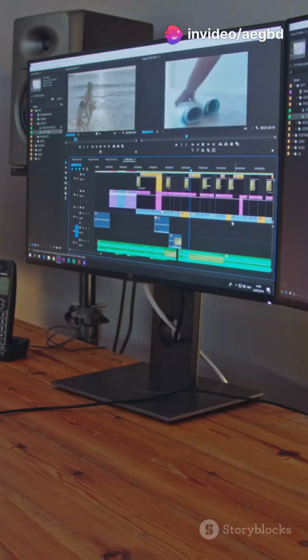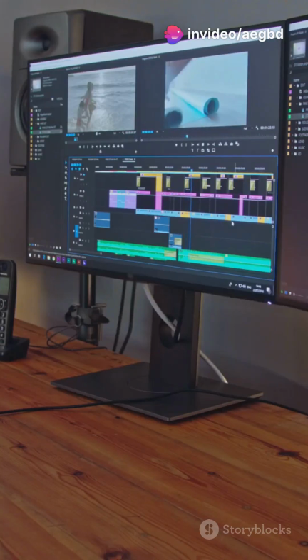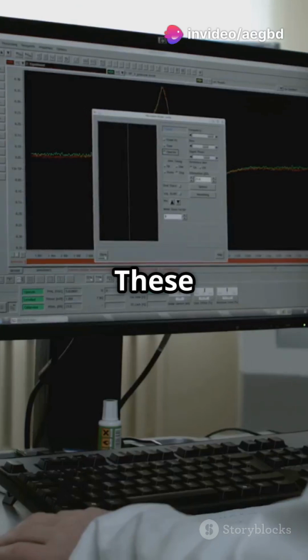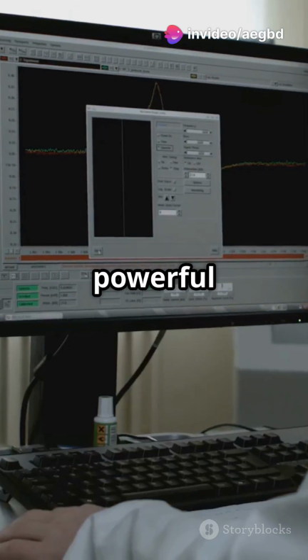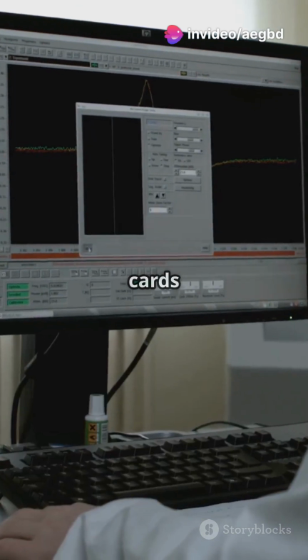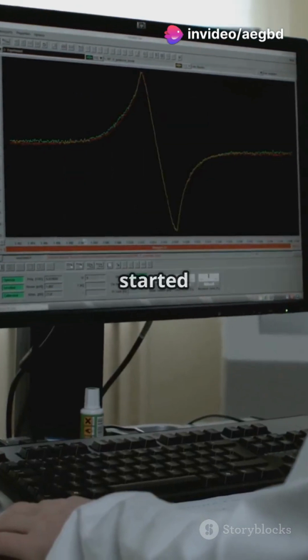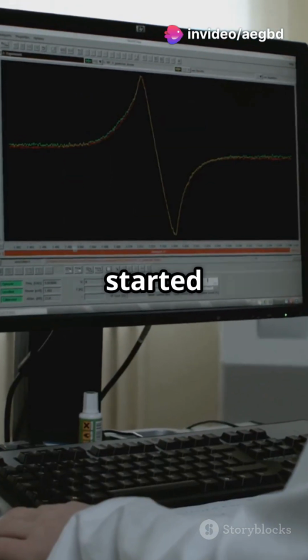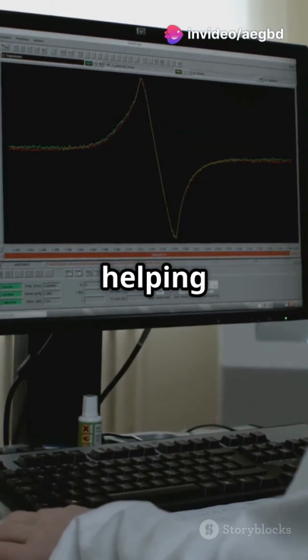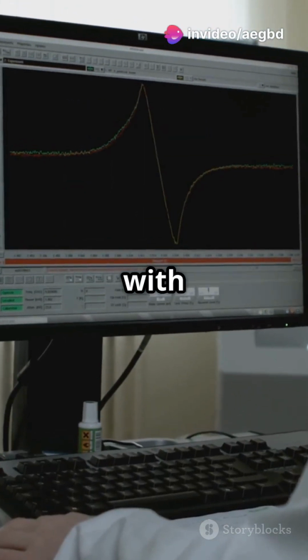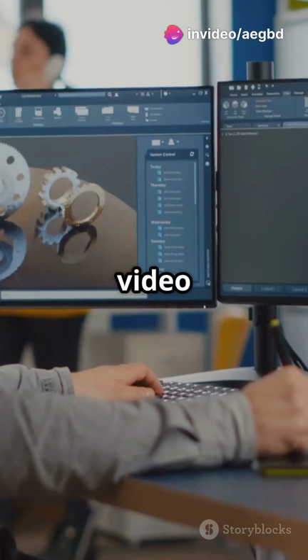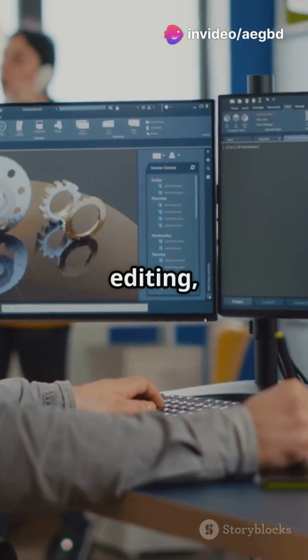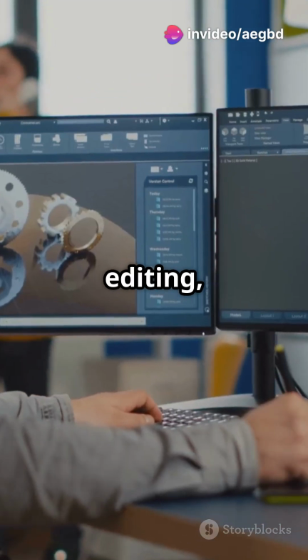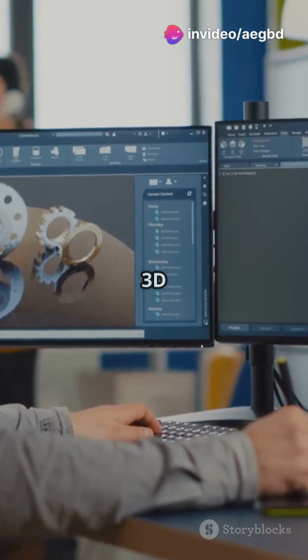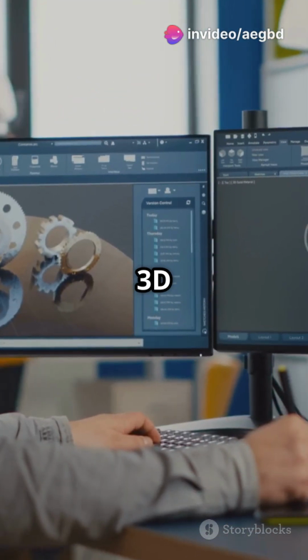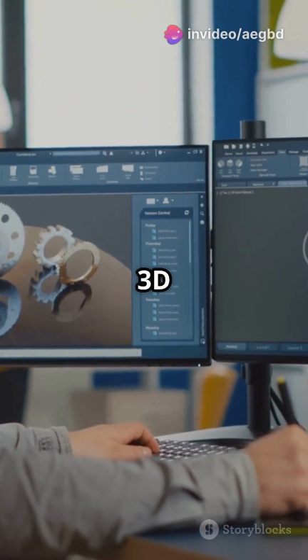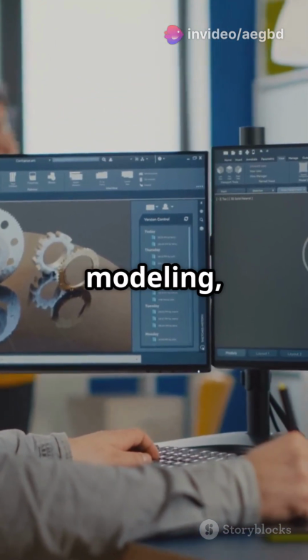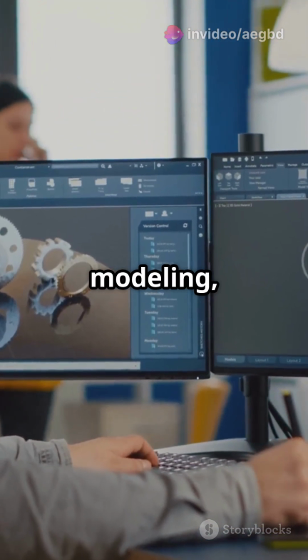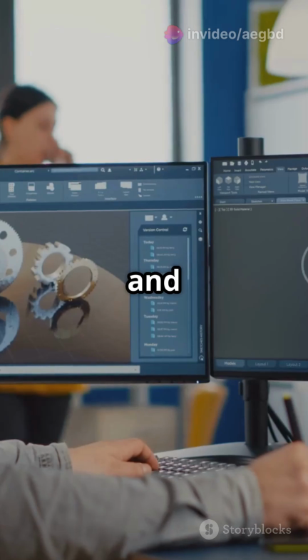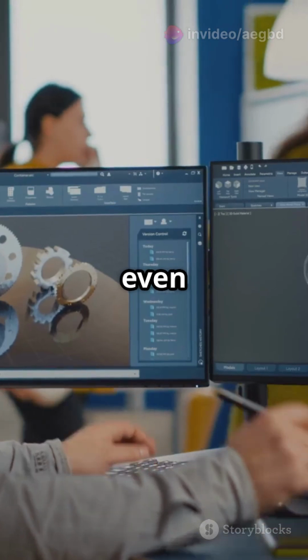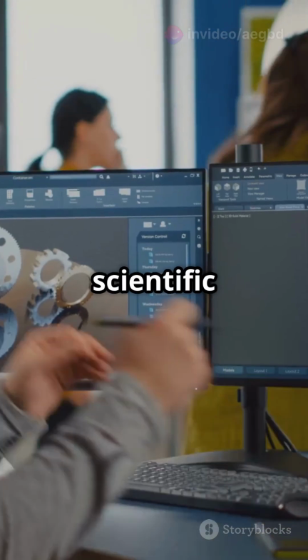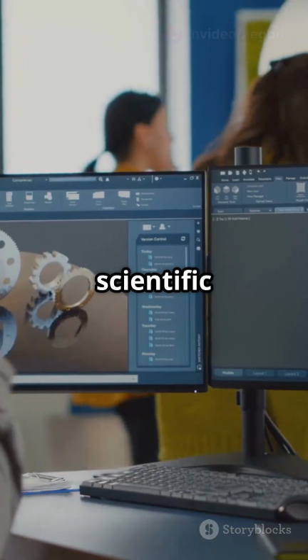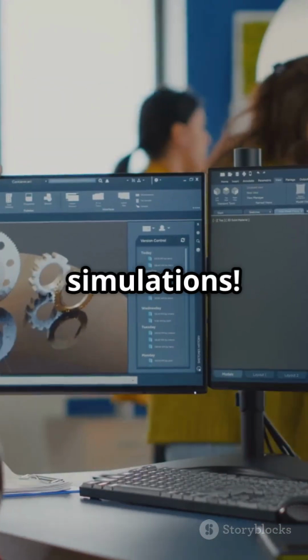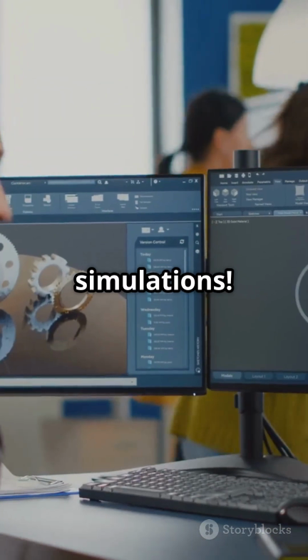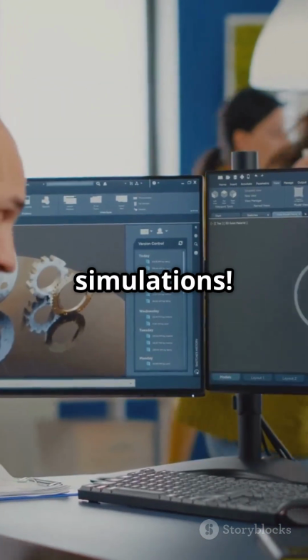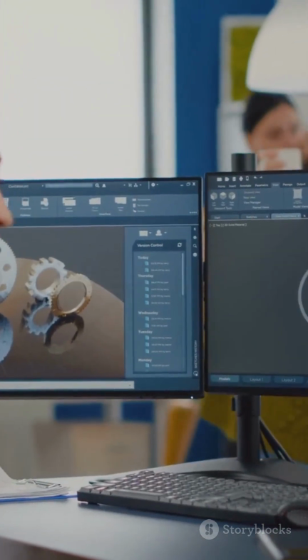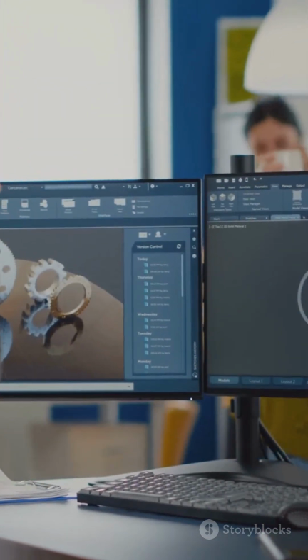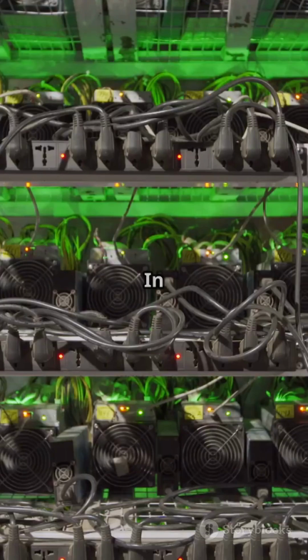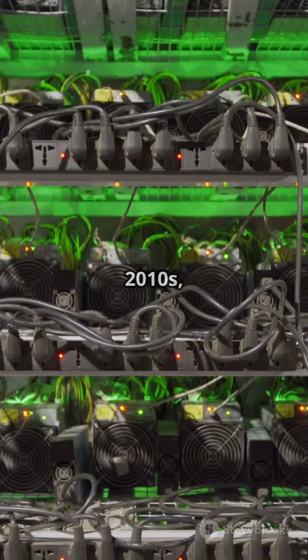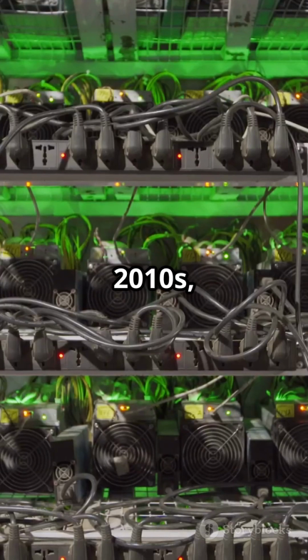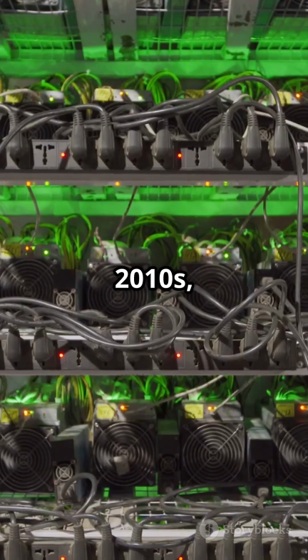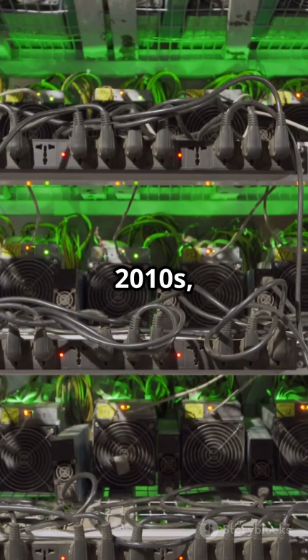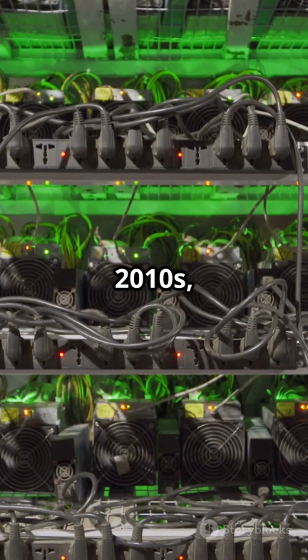These powerful cards started helping with video editing, 3D modeling, and even scientific simulations.